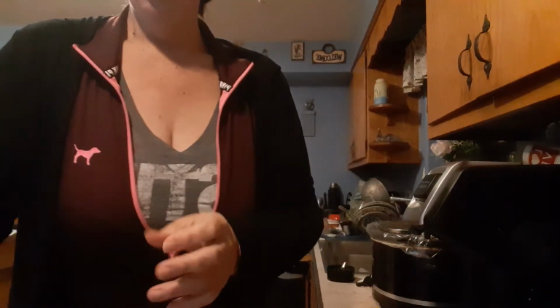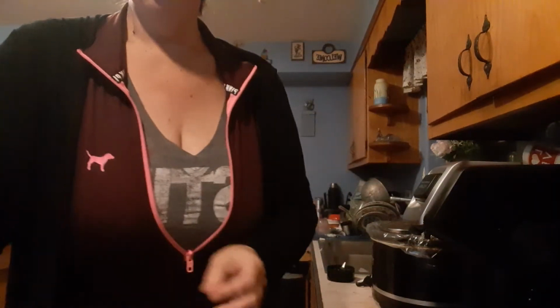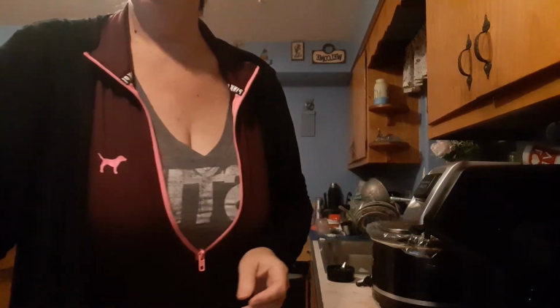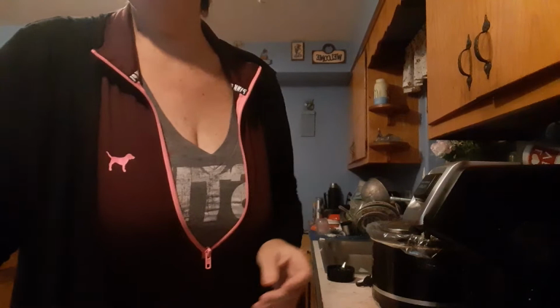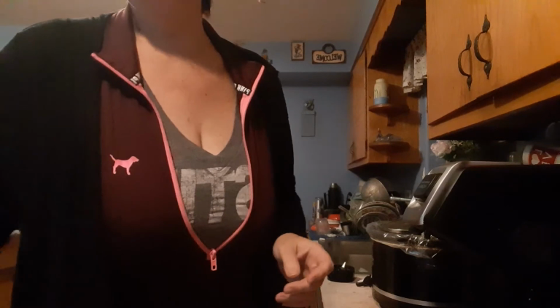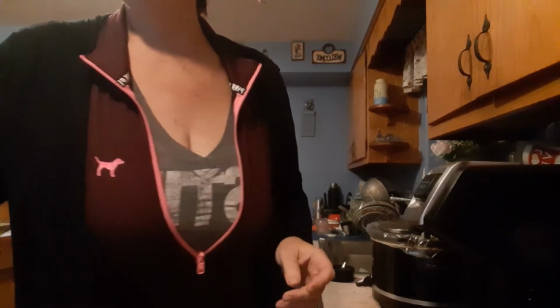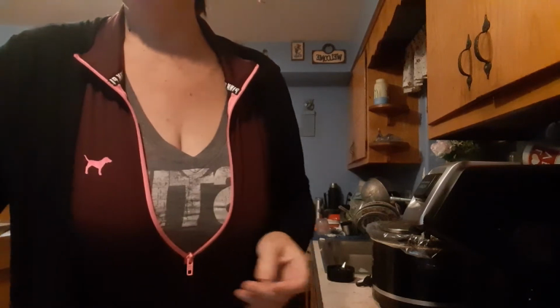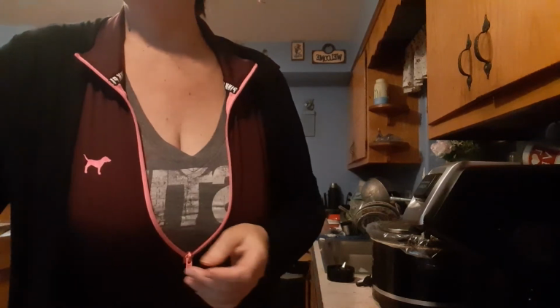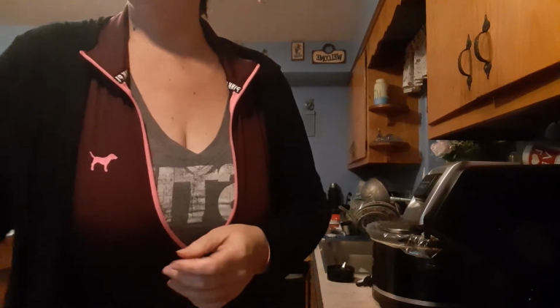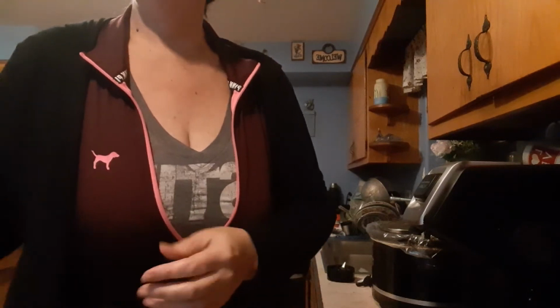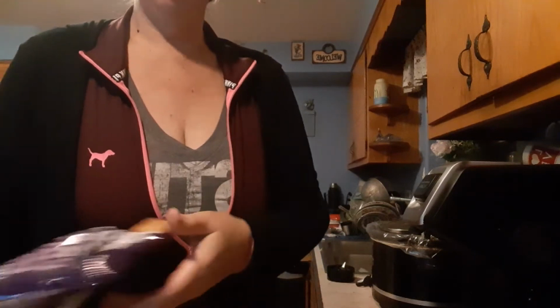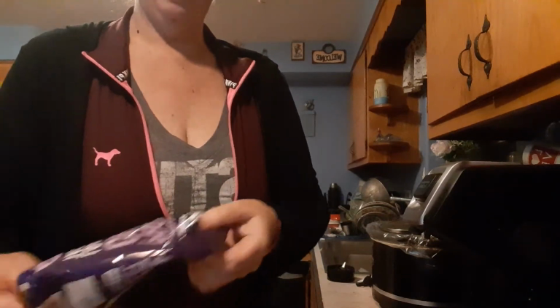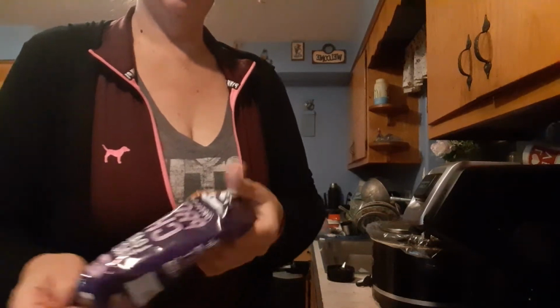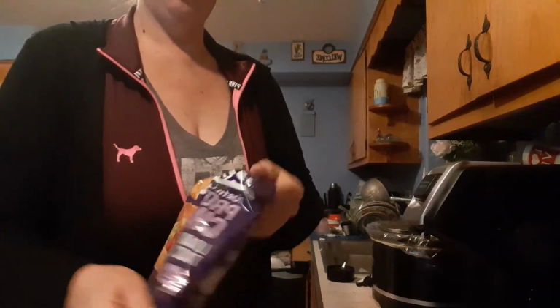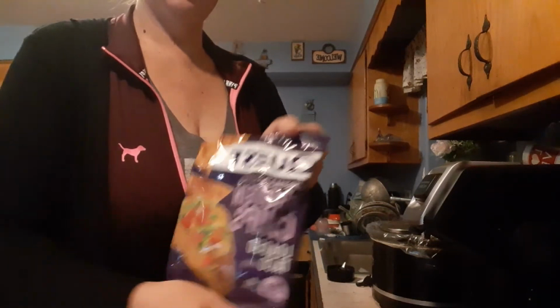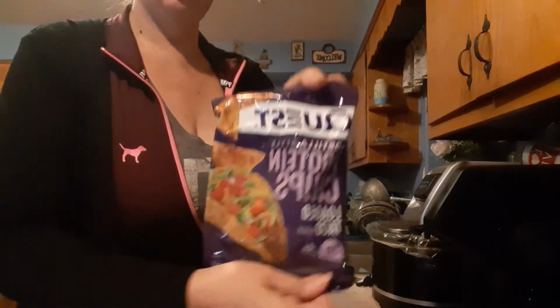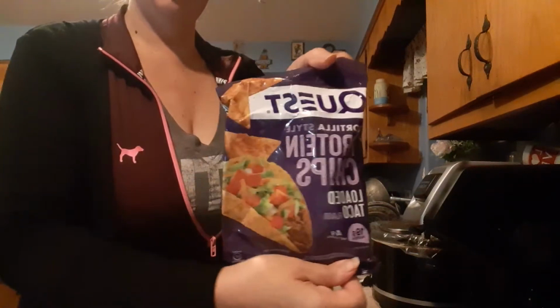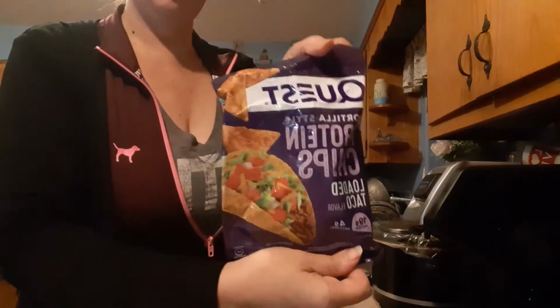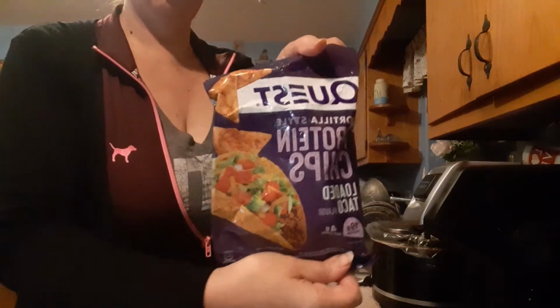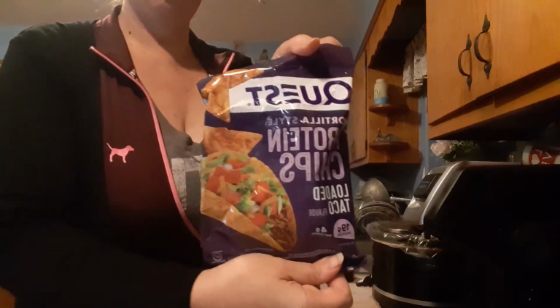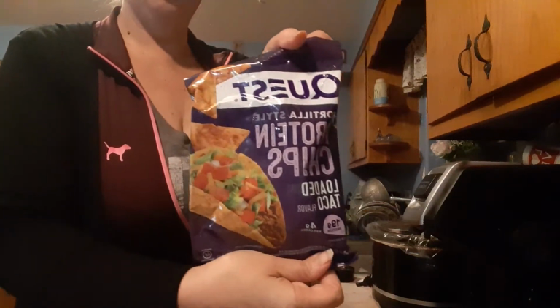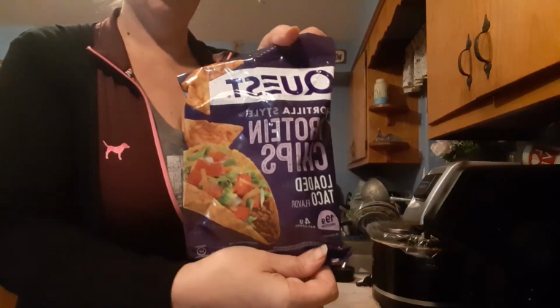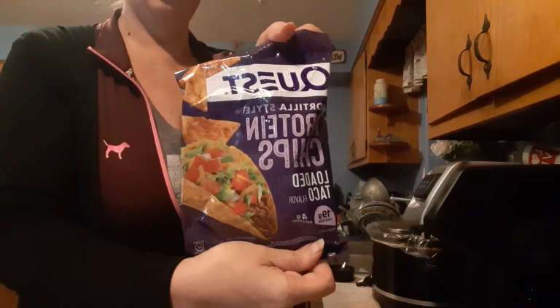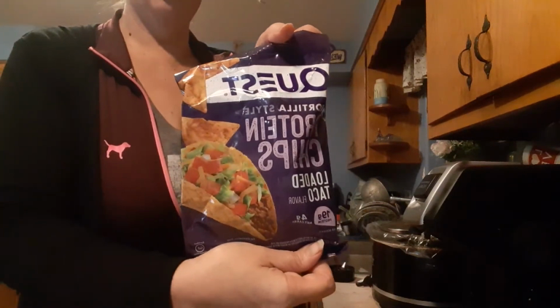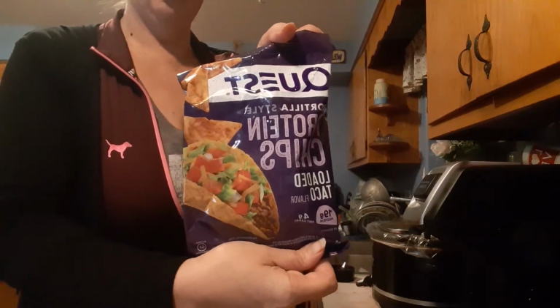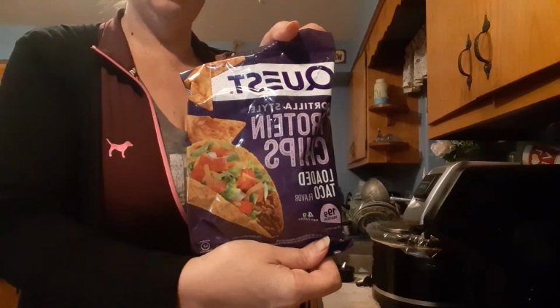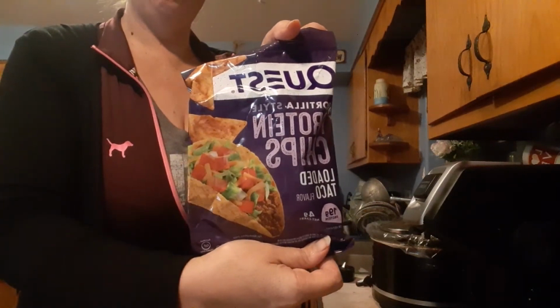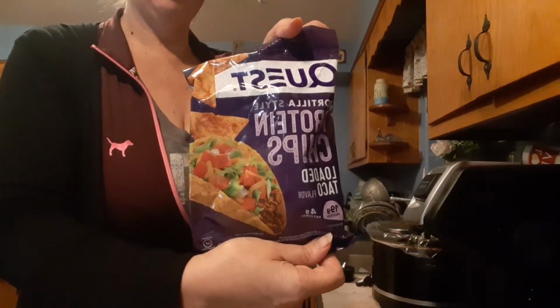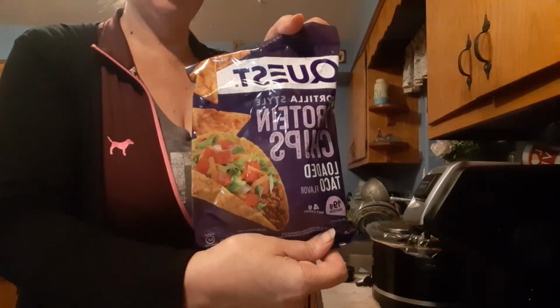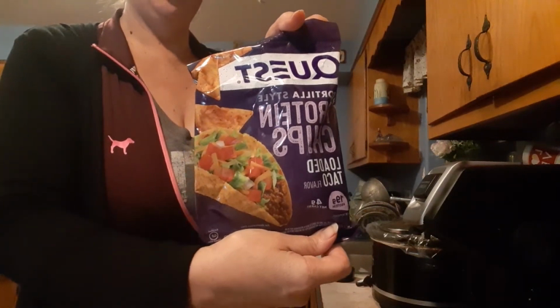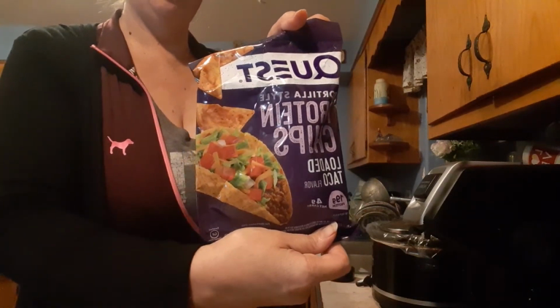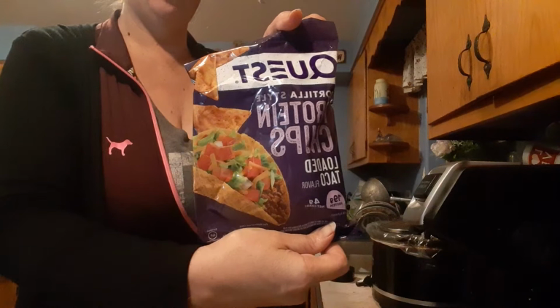Or if you prefer to use the Quest protein chips, you can put those in your chili — whichever you prefer.